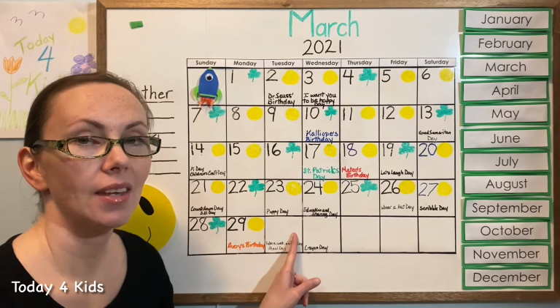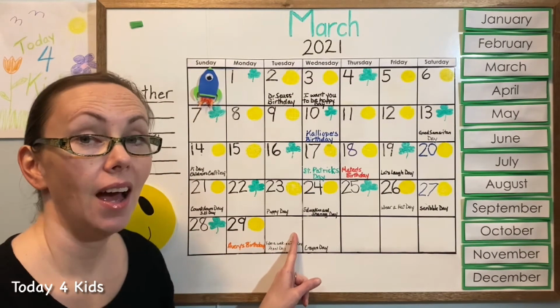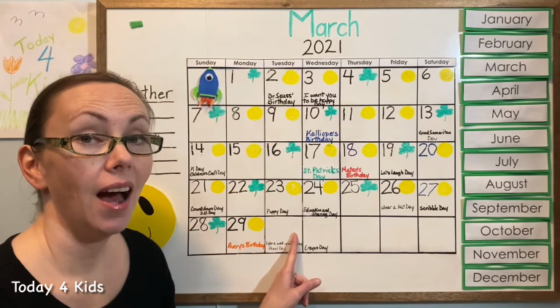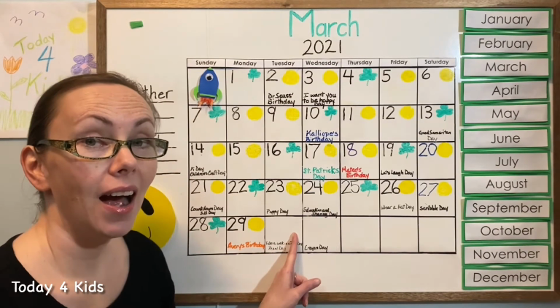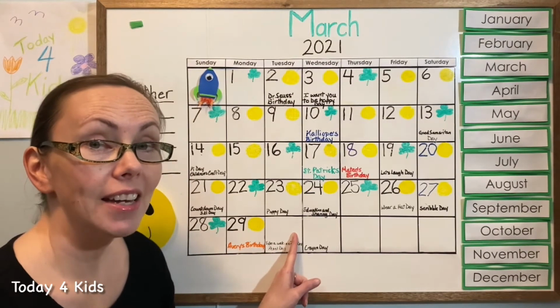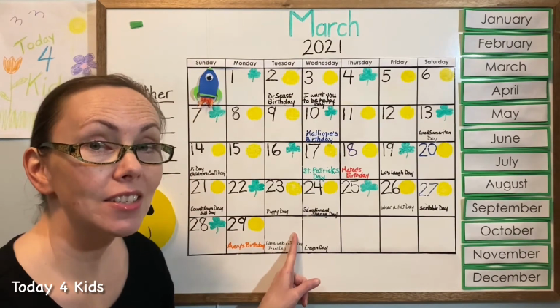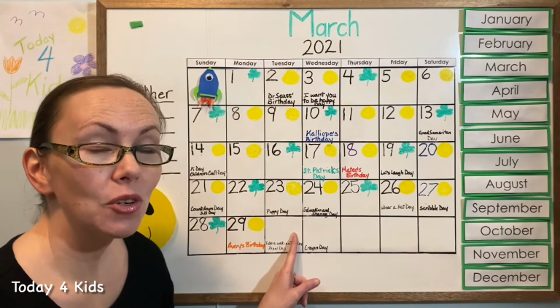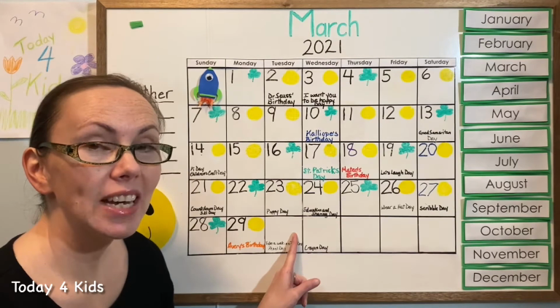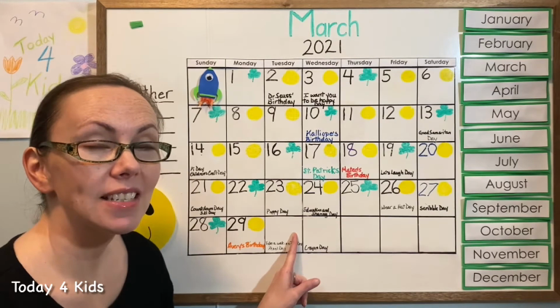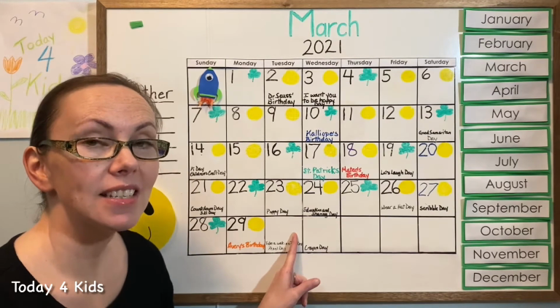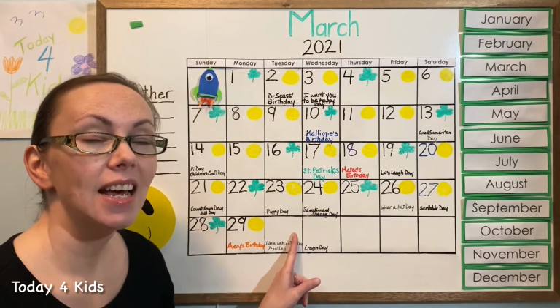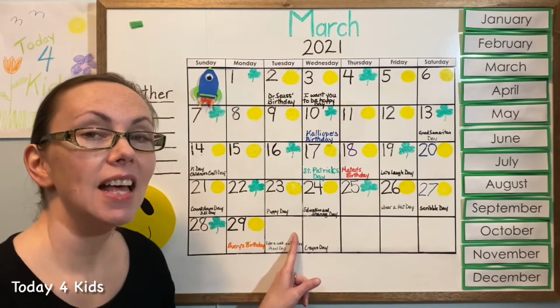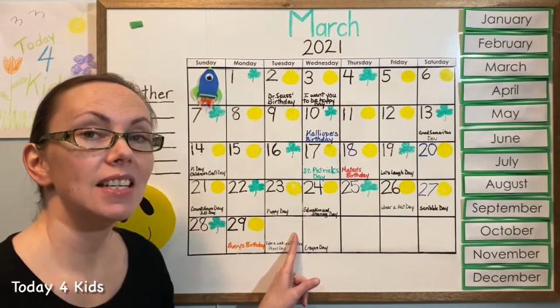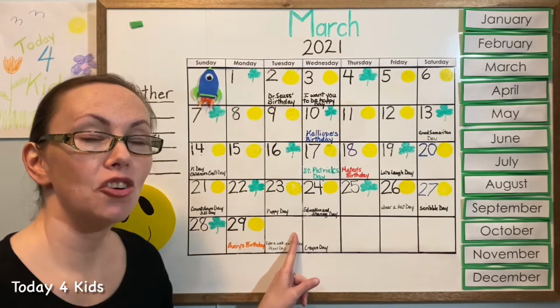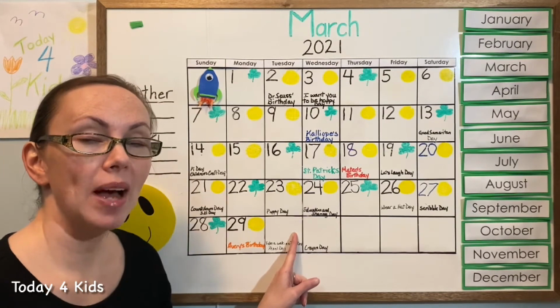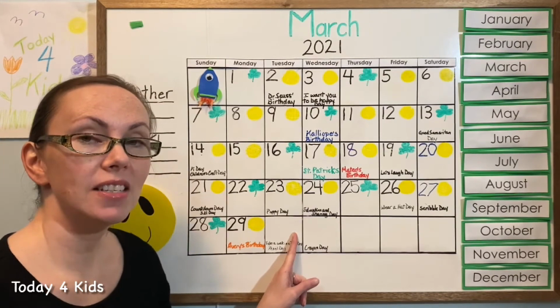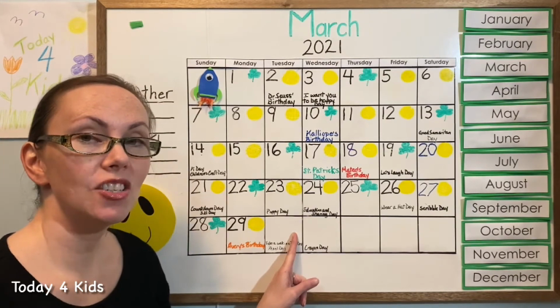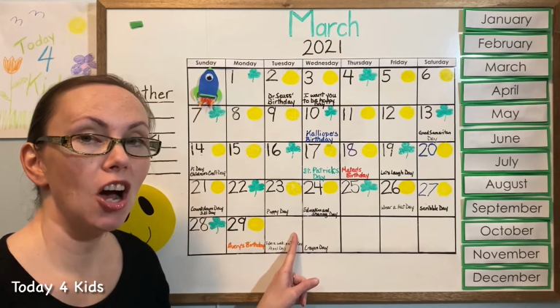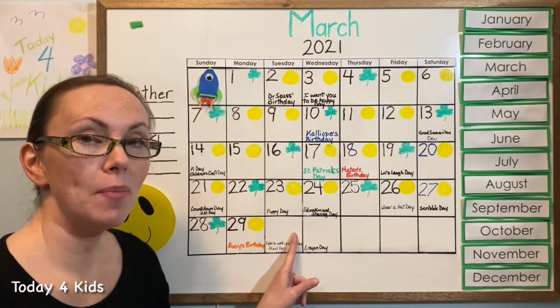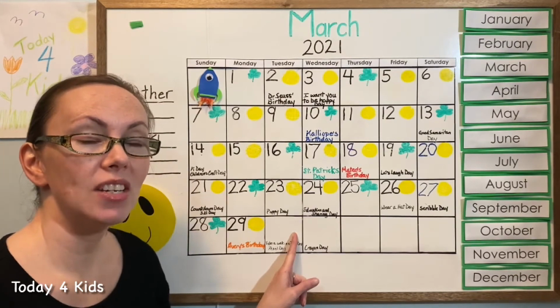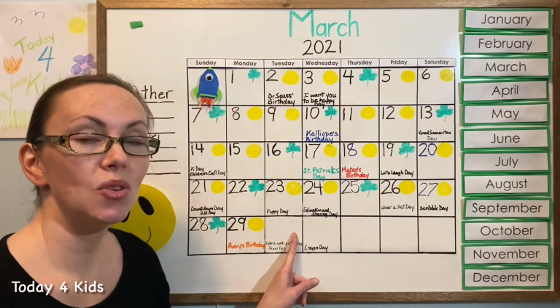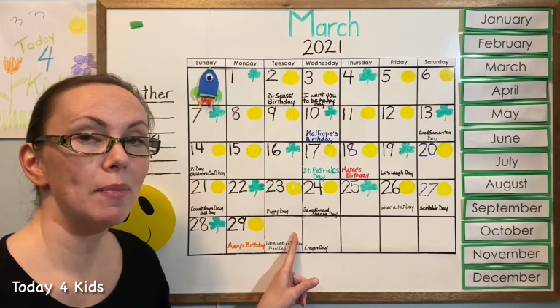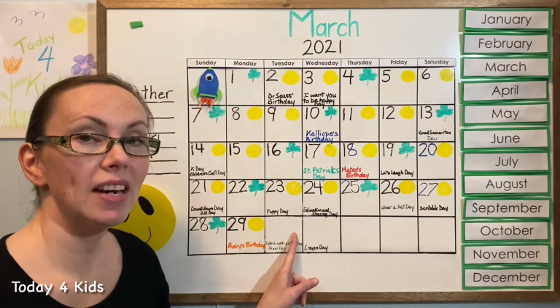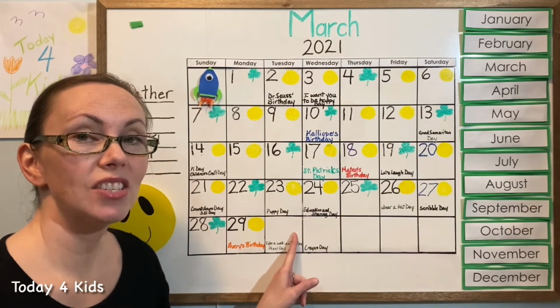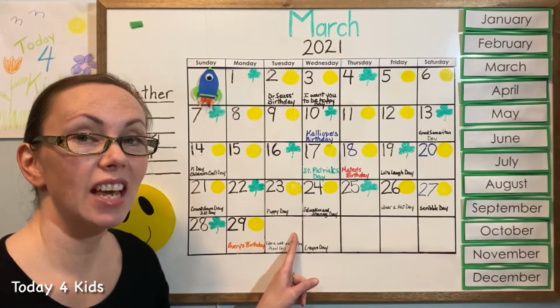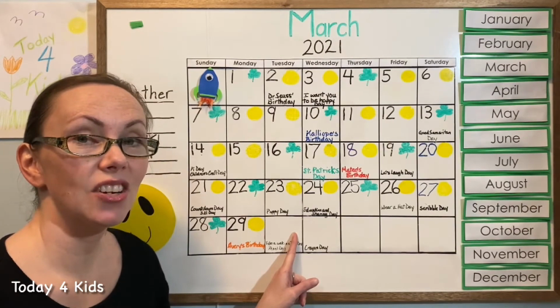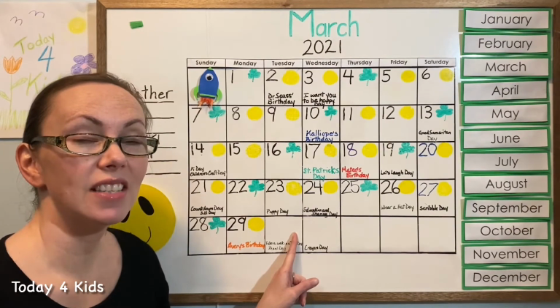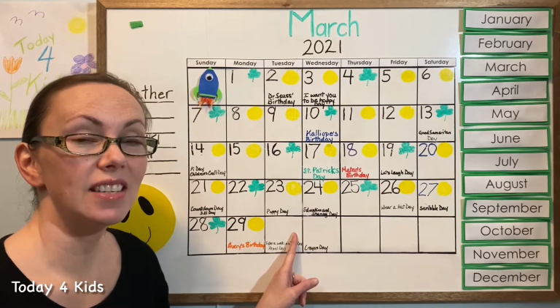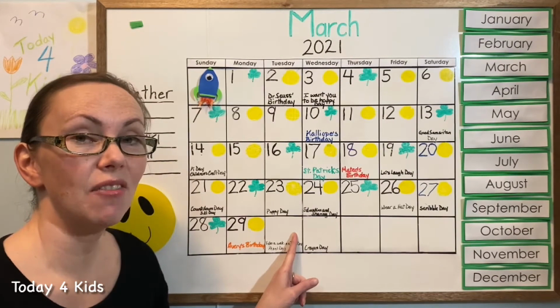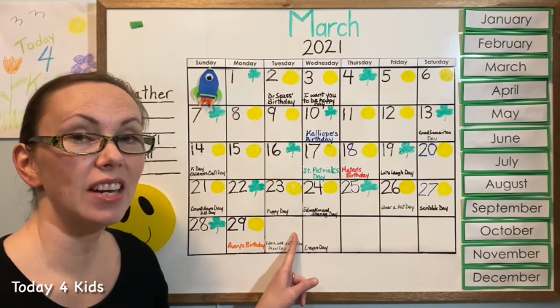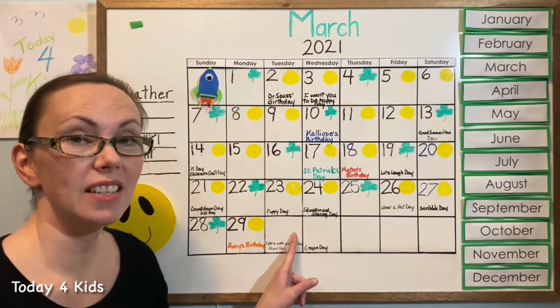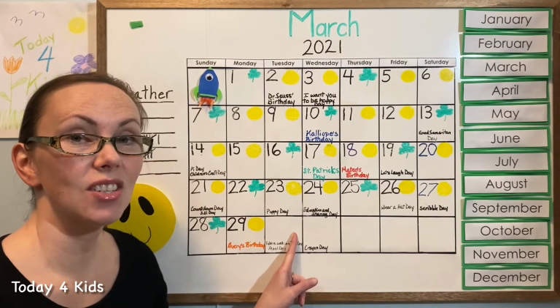I hear some great guesses. Let's go back to the top and do our pattern together and see if our guess is correct.